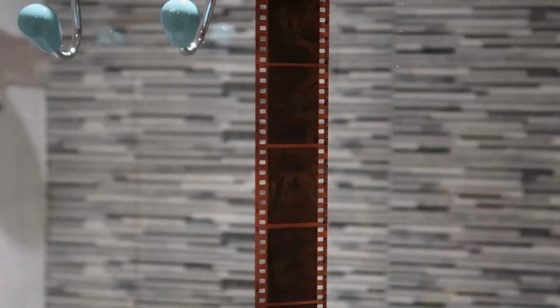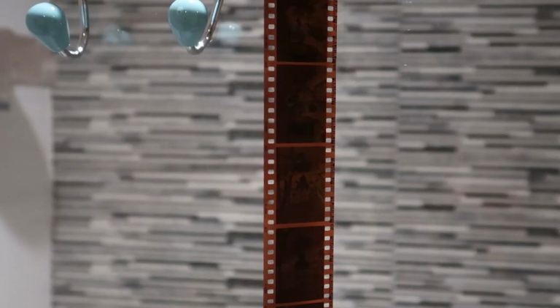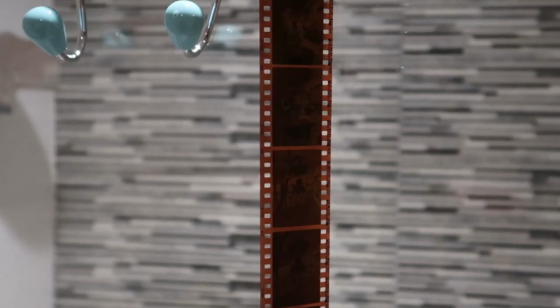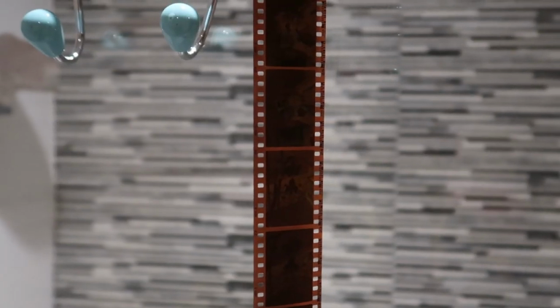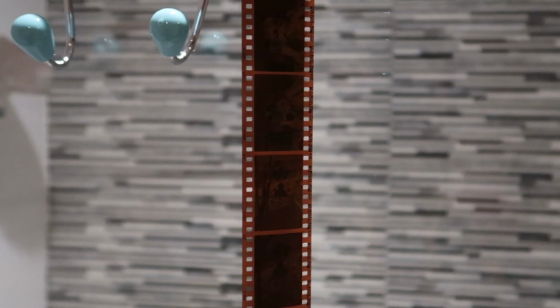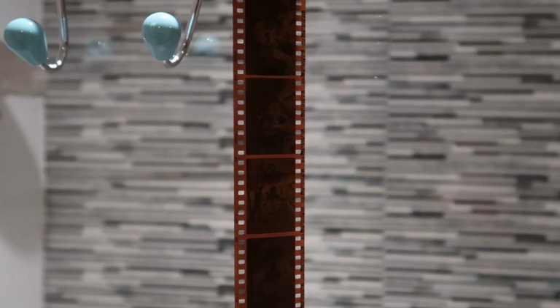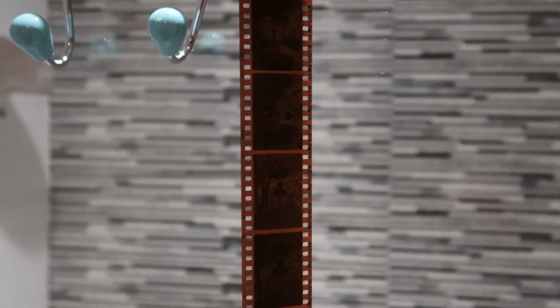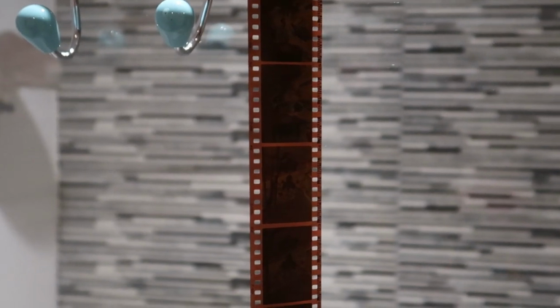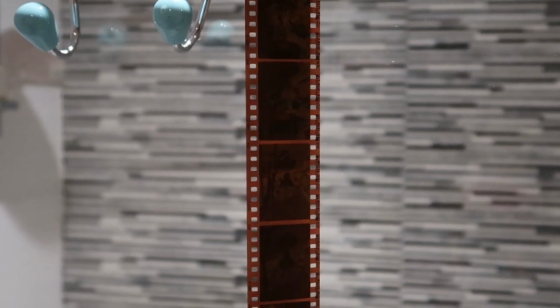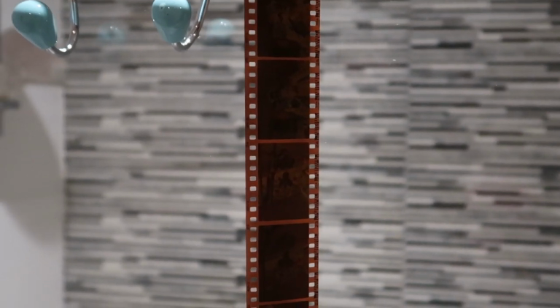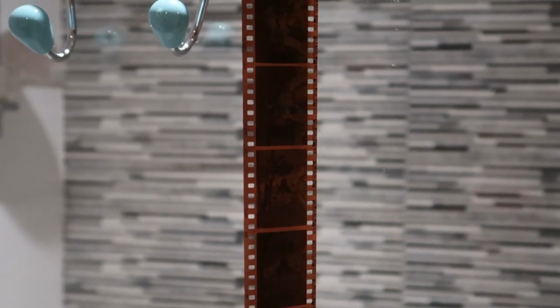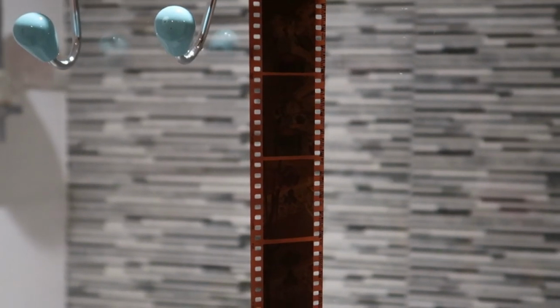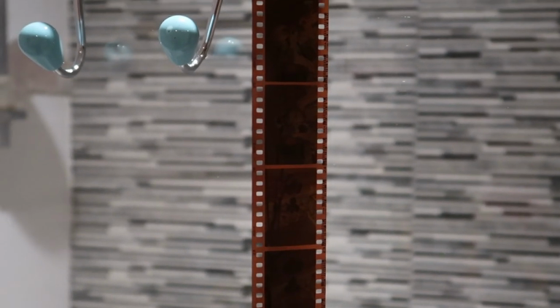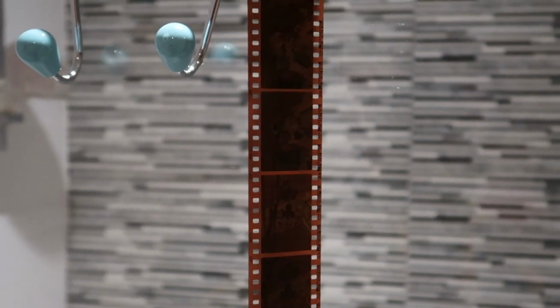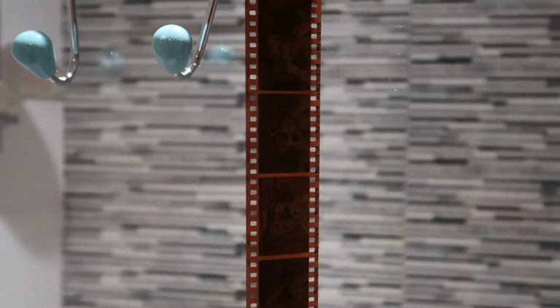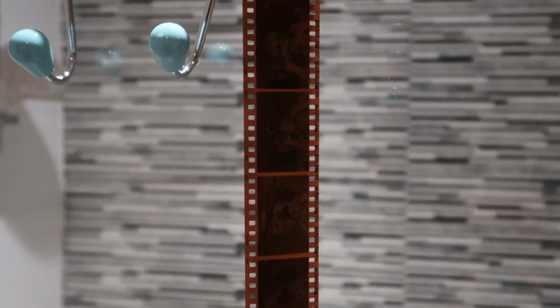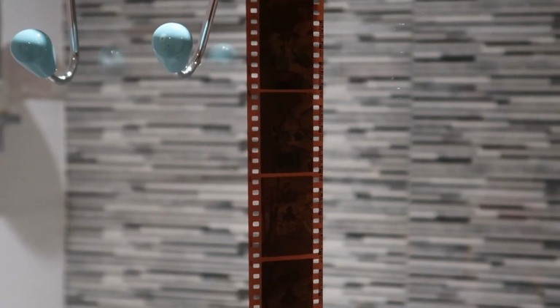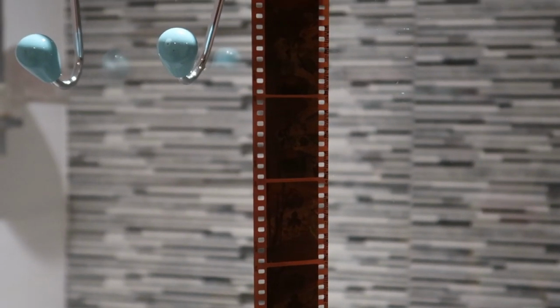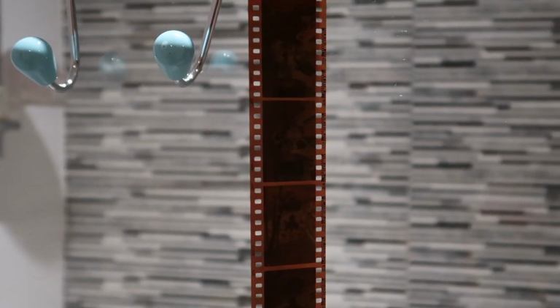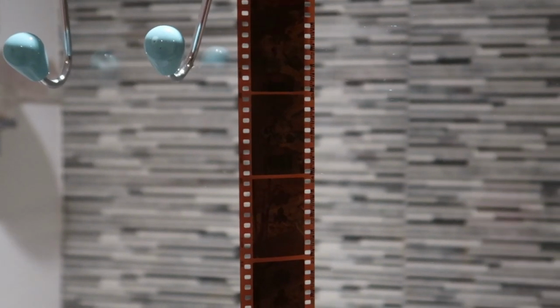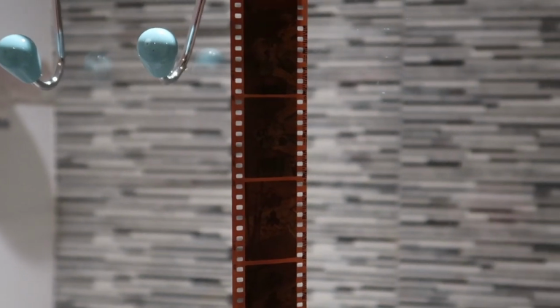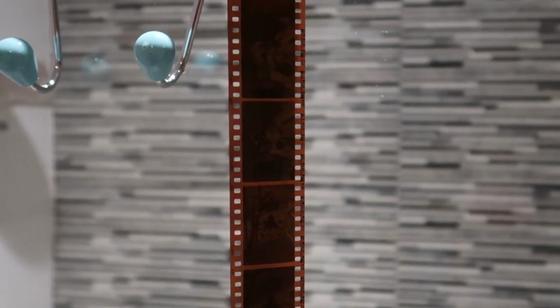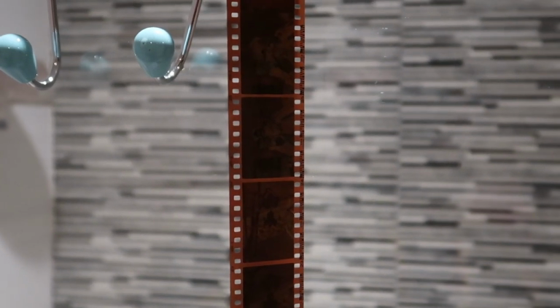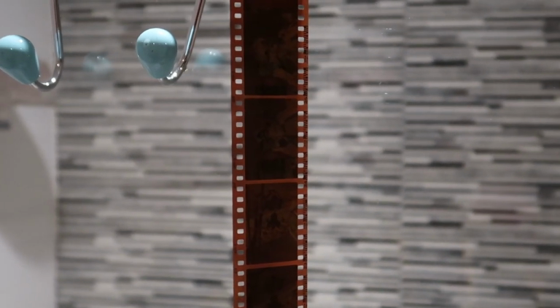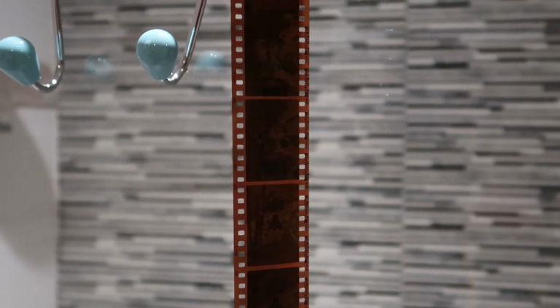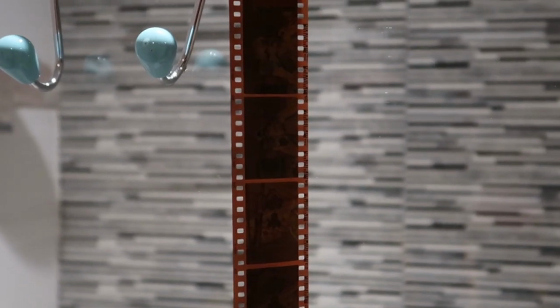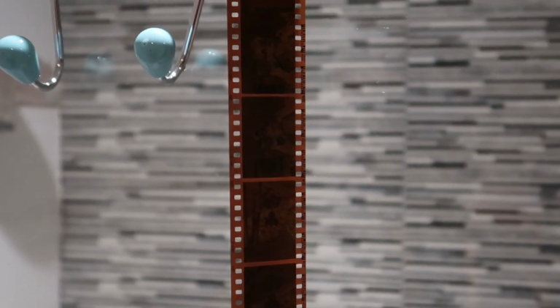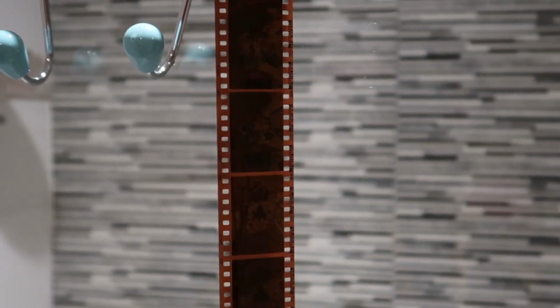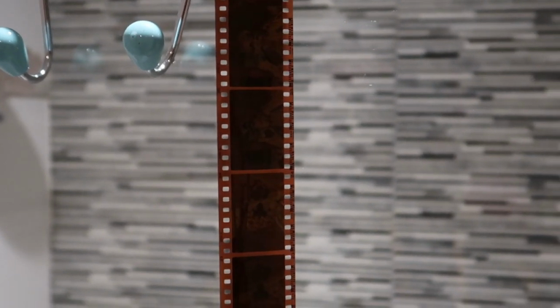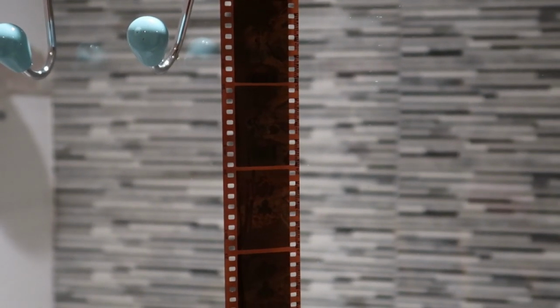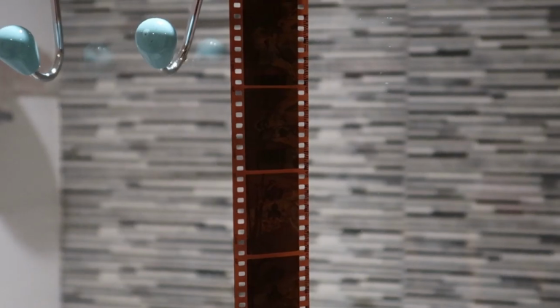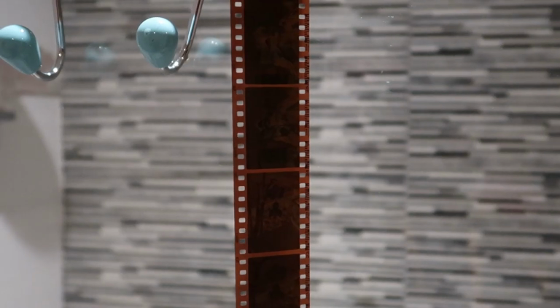I'll wait for these to dry and then I'll scan them up. Here they are guys — see you next time!